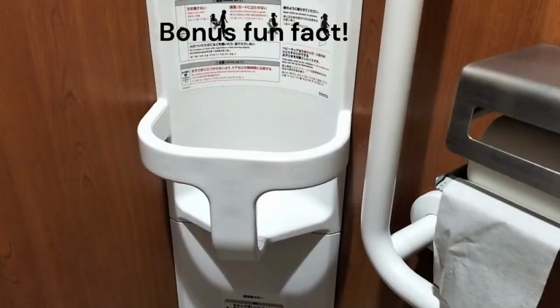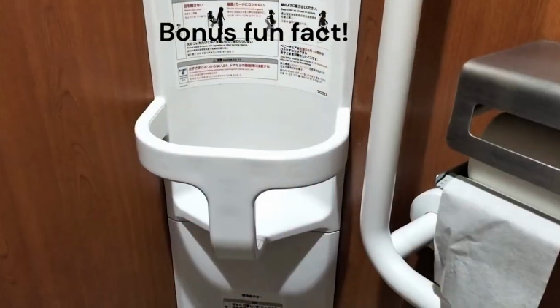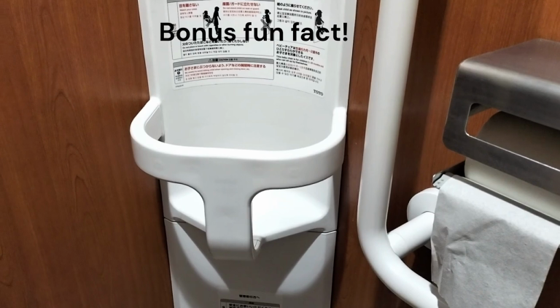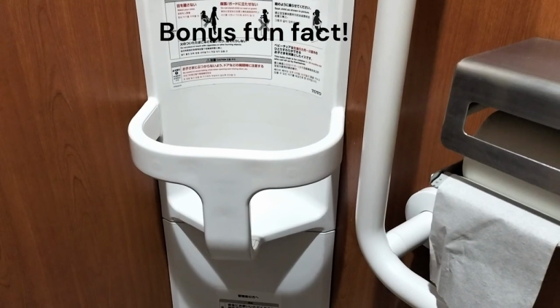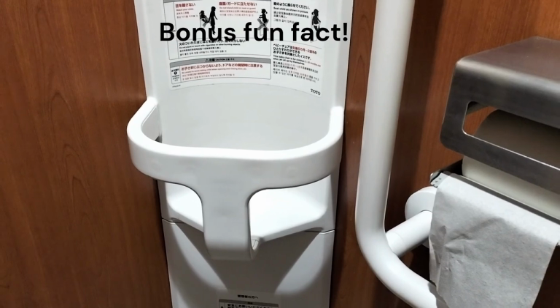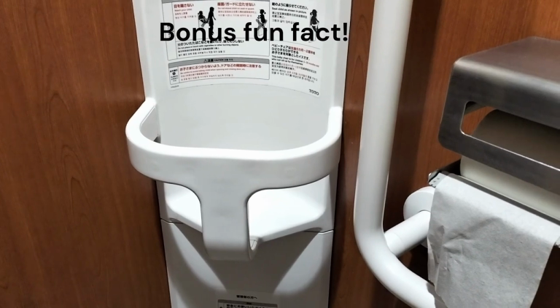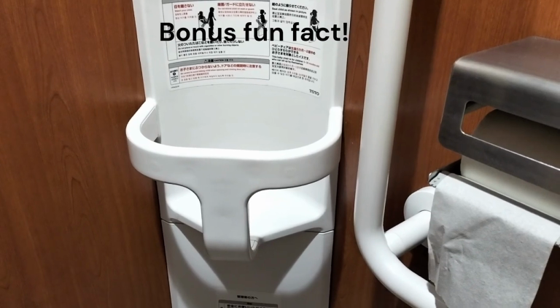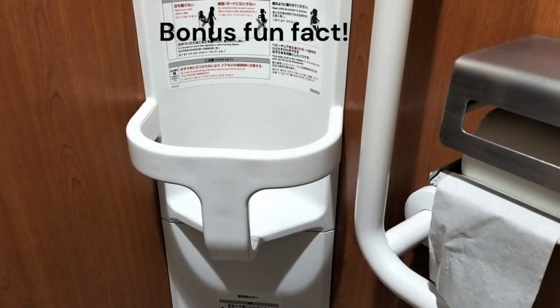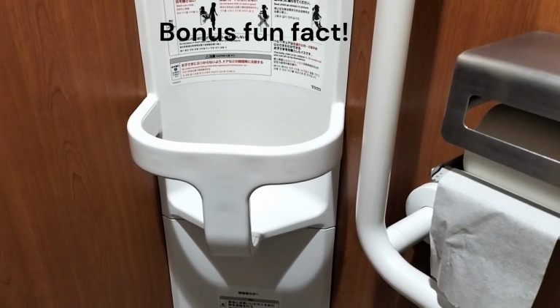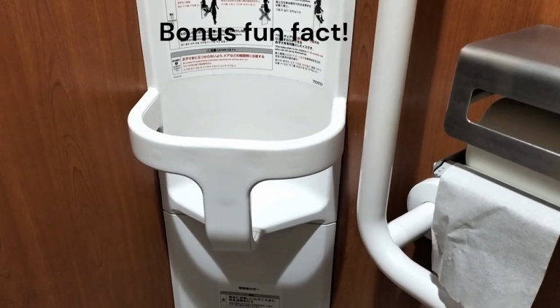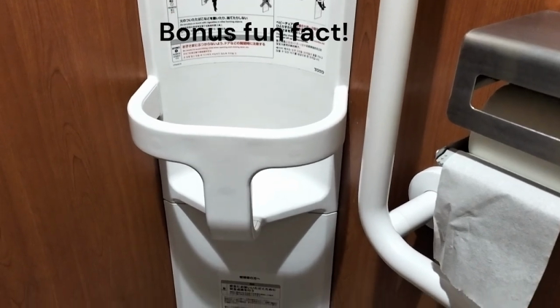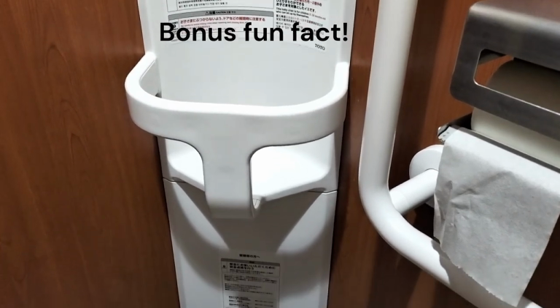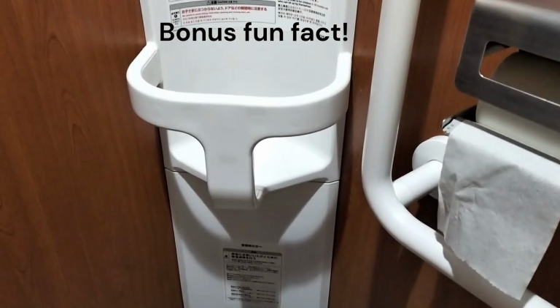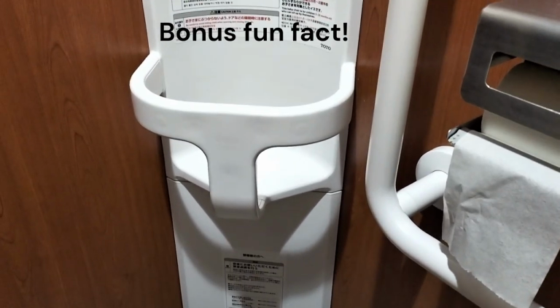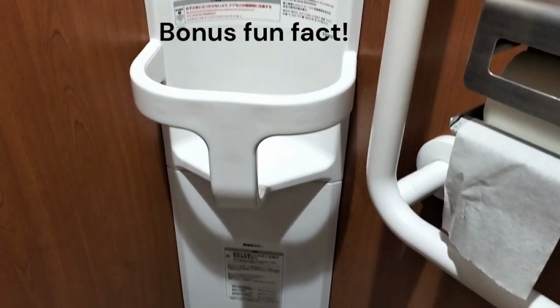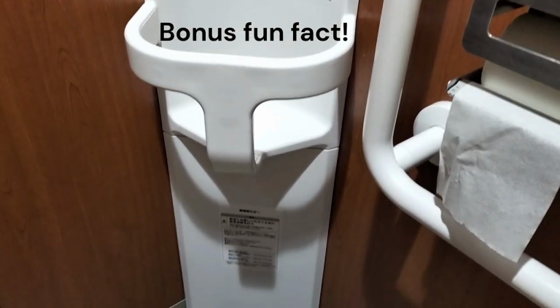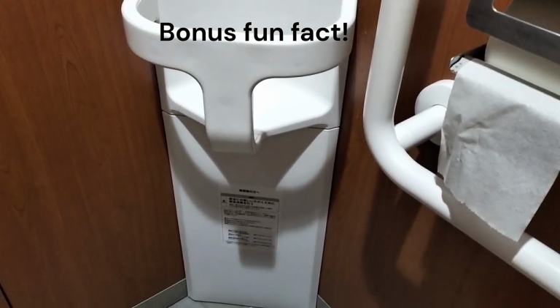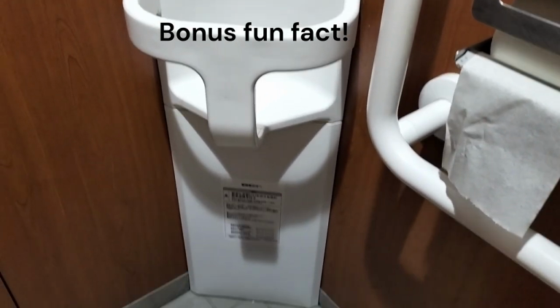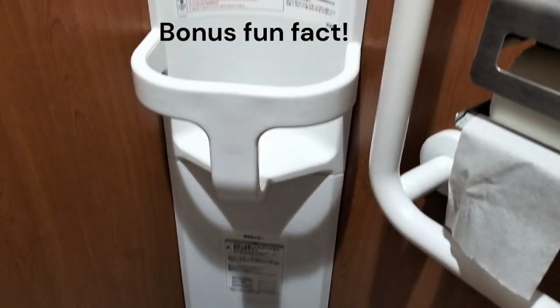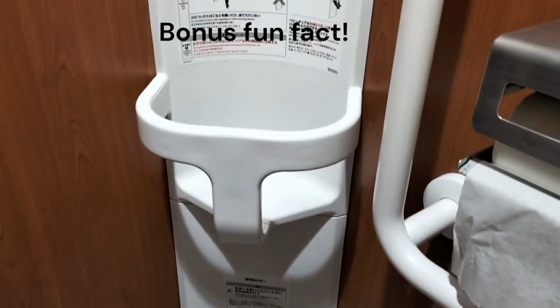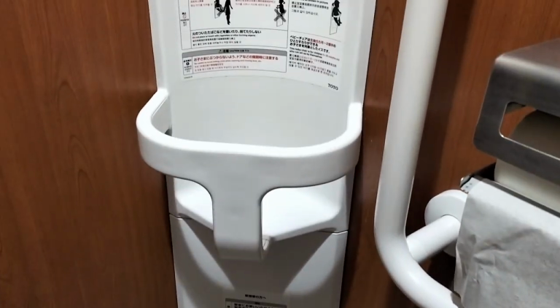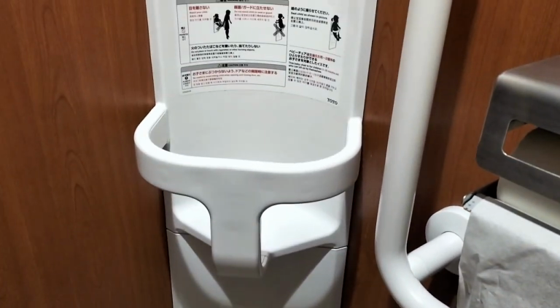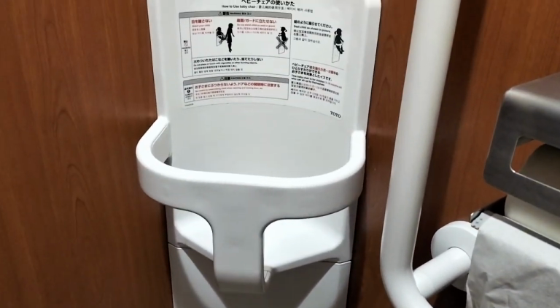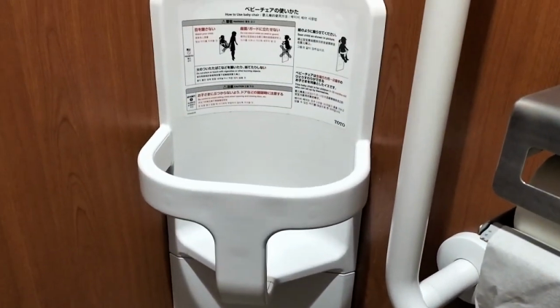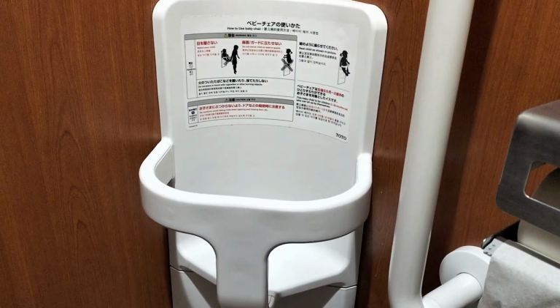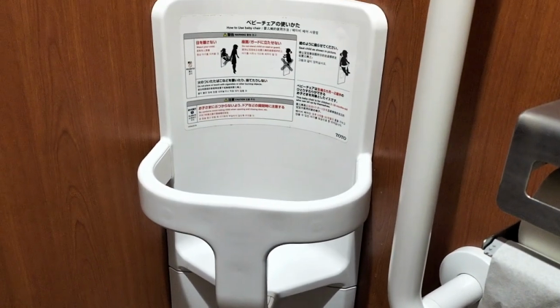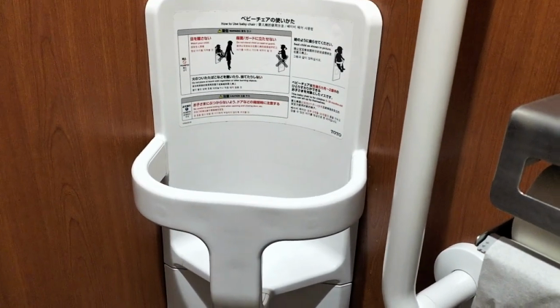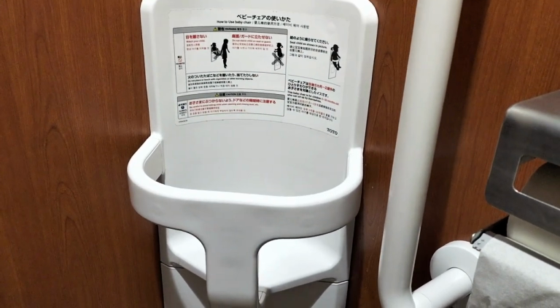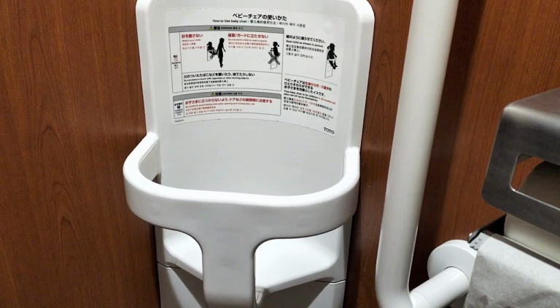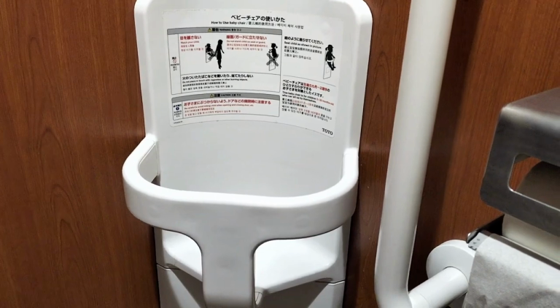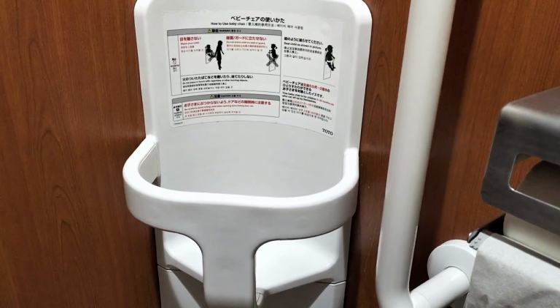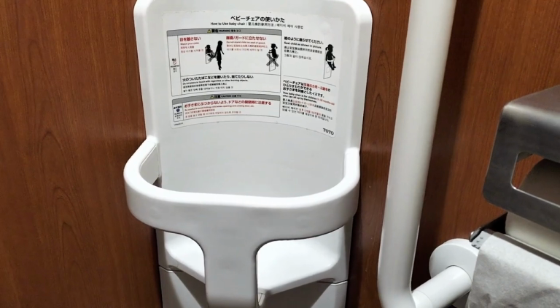Interesting concept in some Japanese public toilets — they've got a little seat for you to put your toddler in.